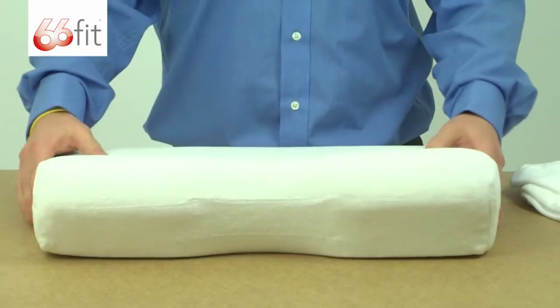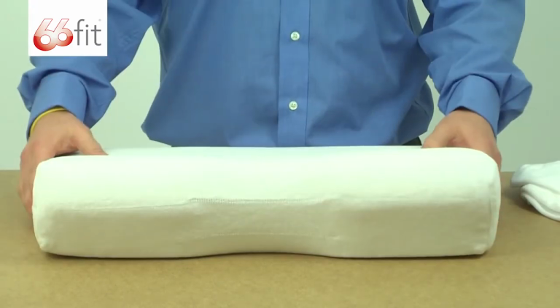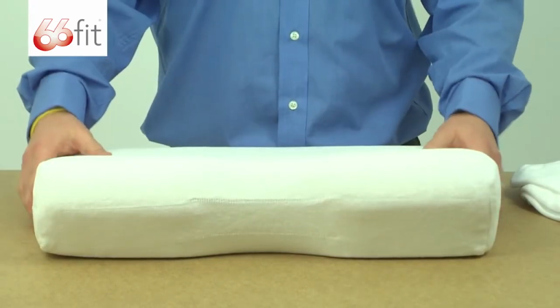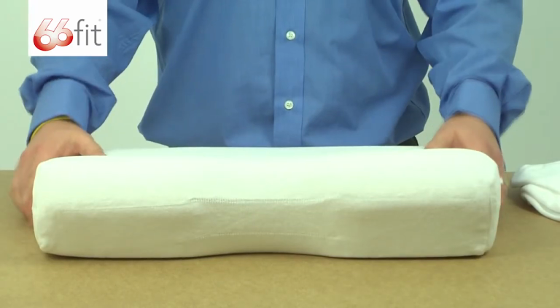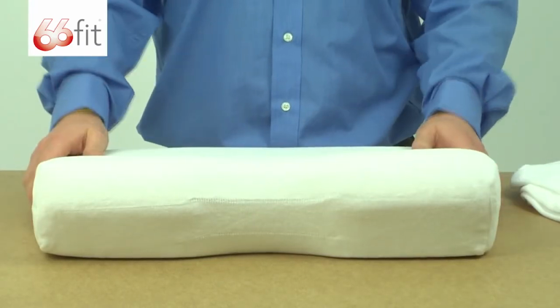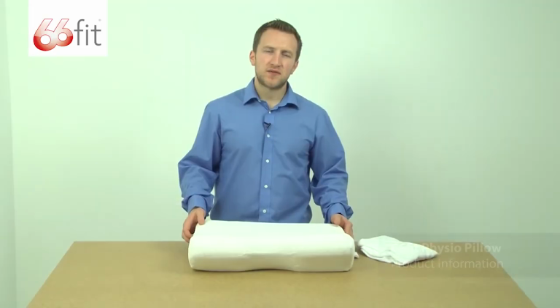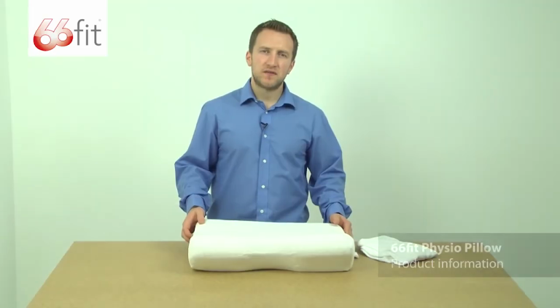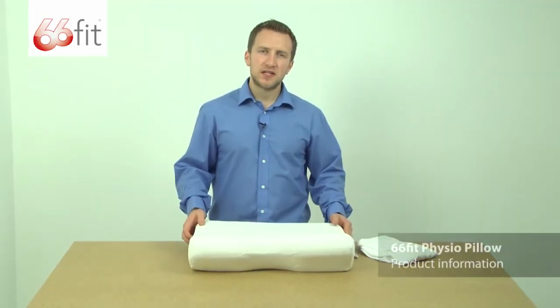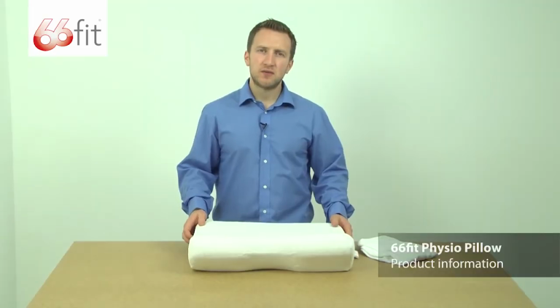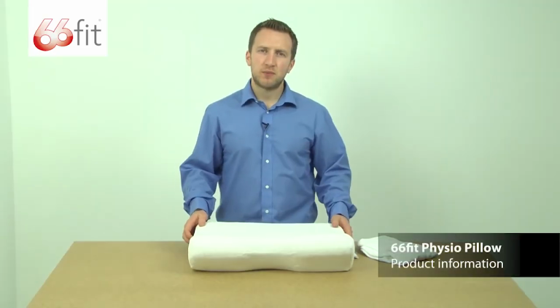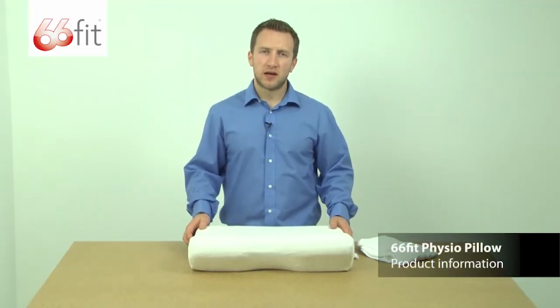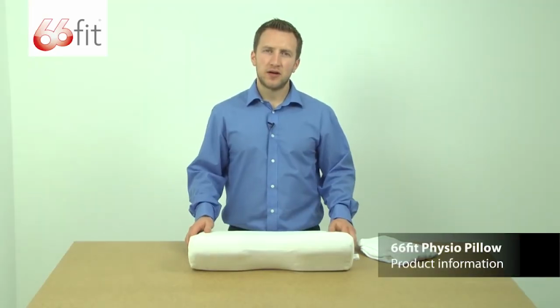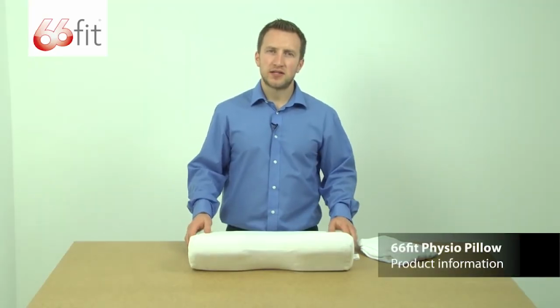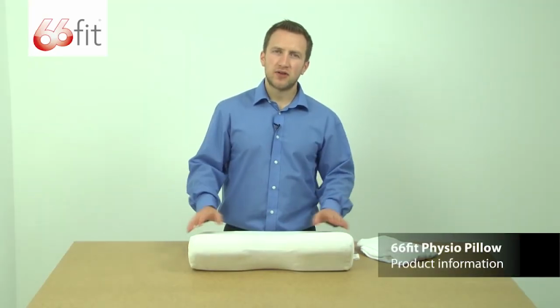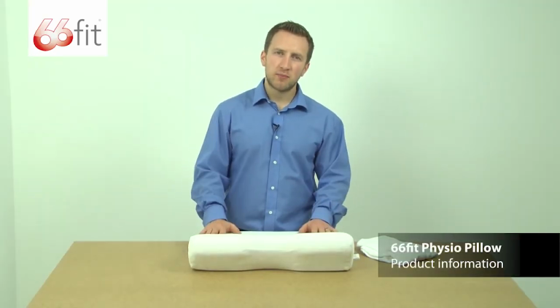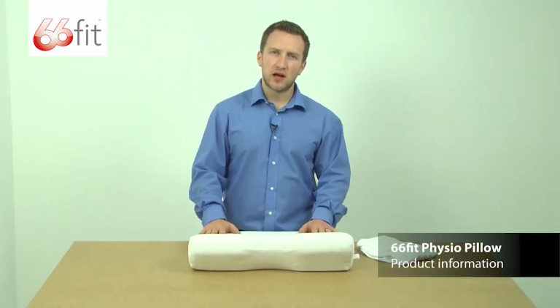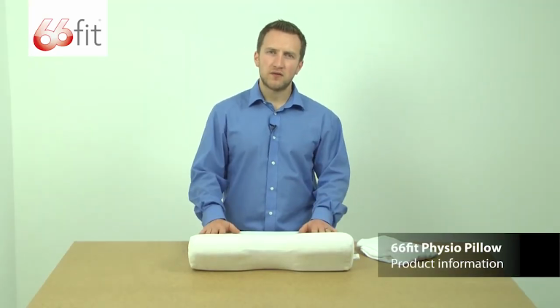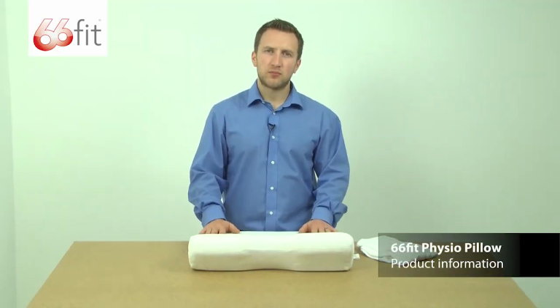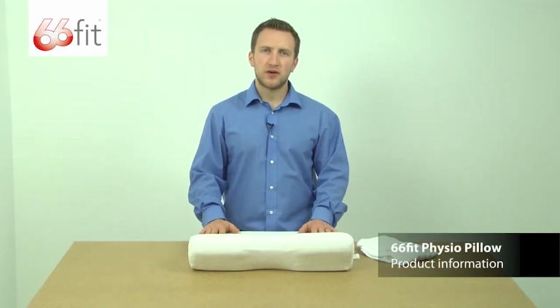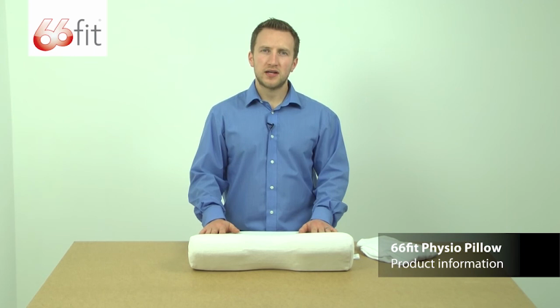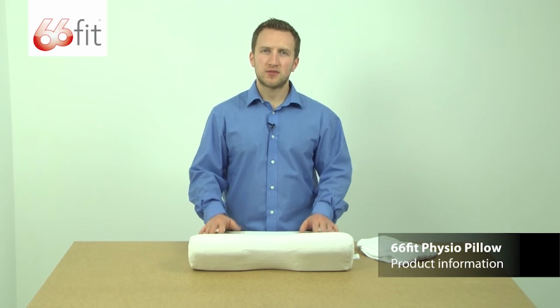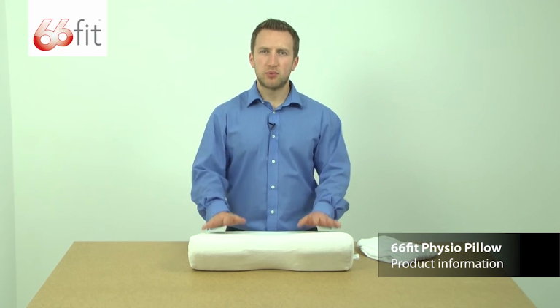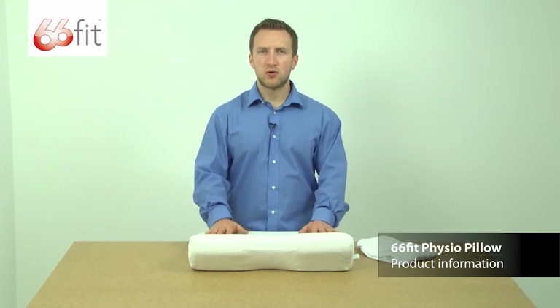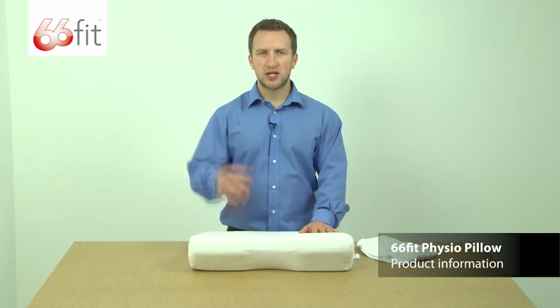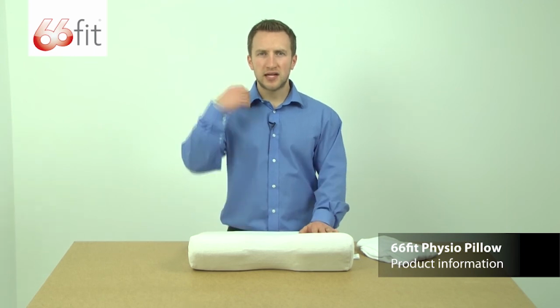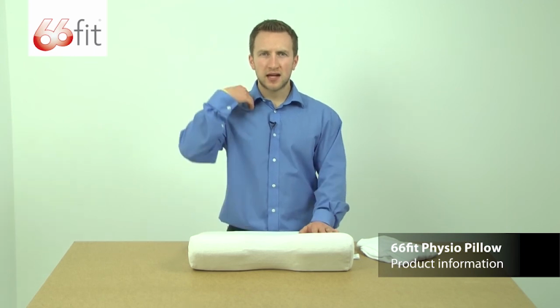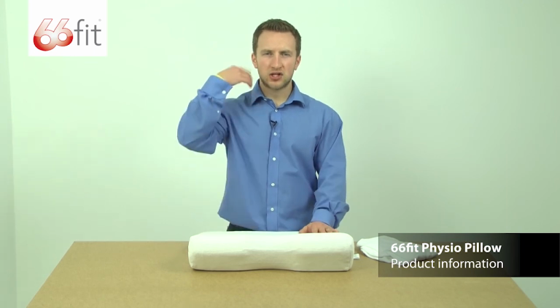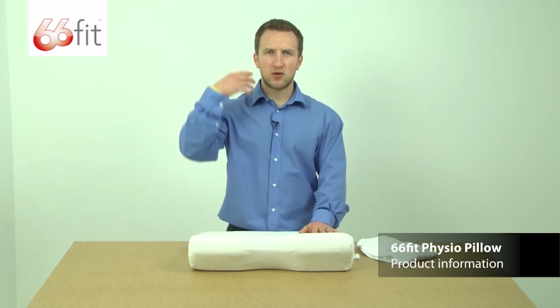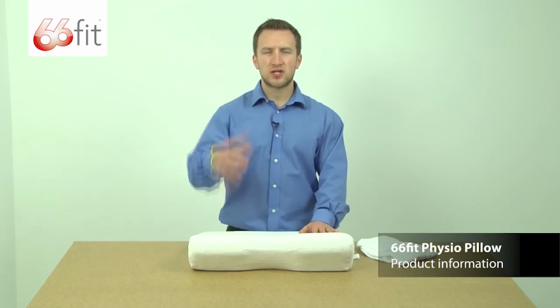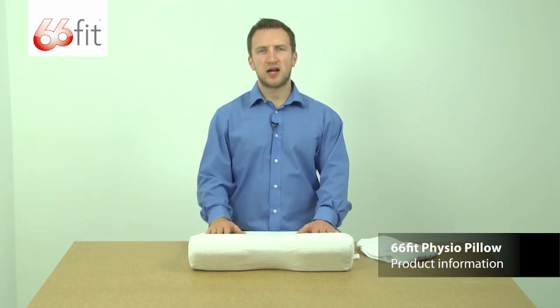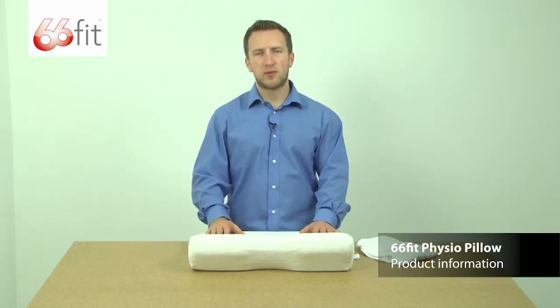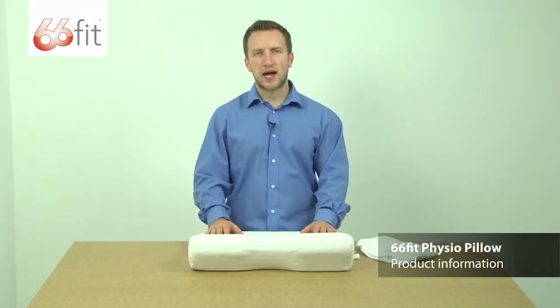So the 66ft Physio pillow is a great pillow for providing support to your neck, your shoulders, and your upper back.